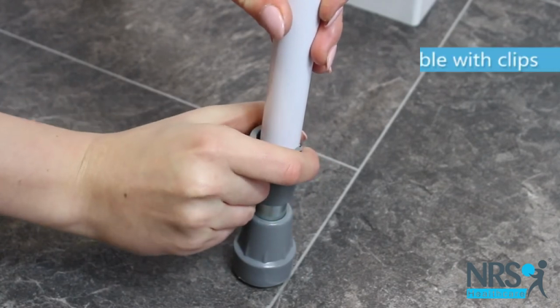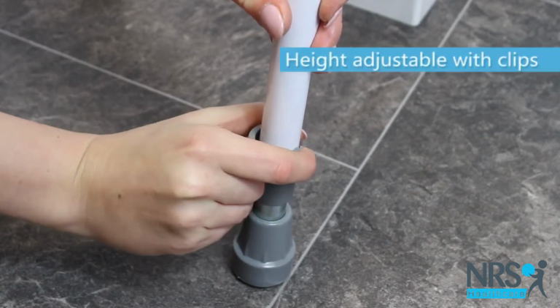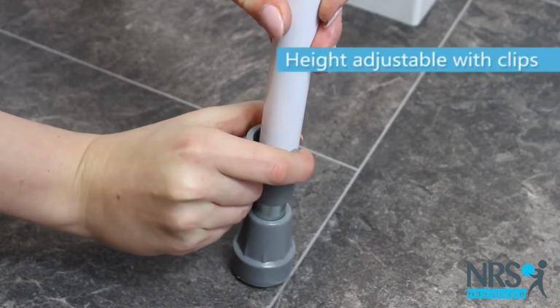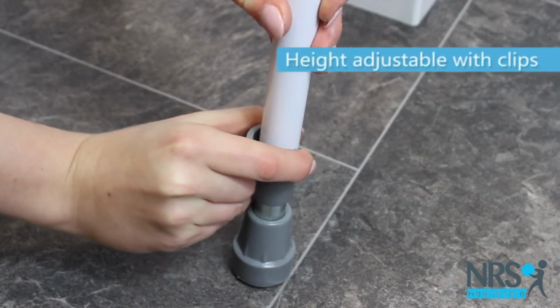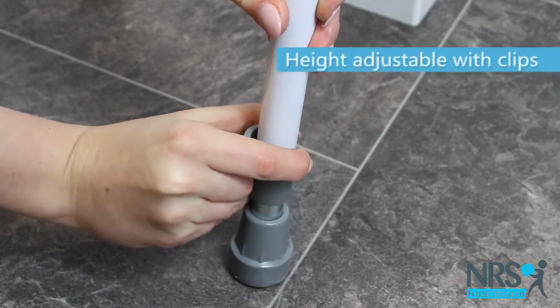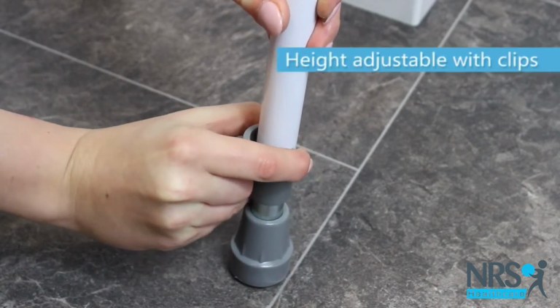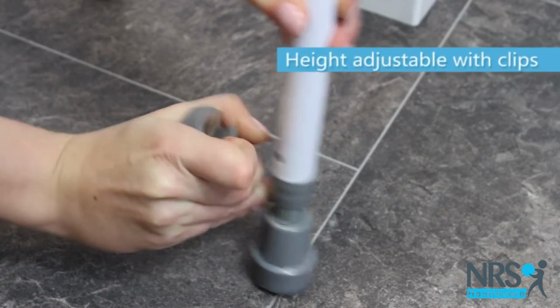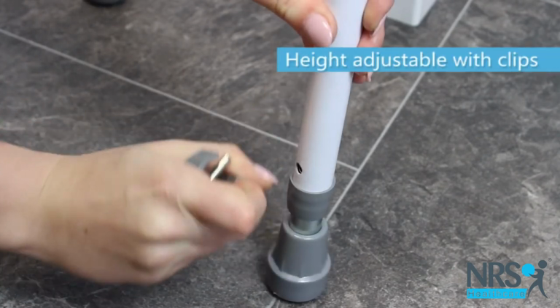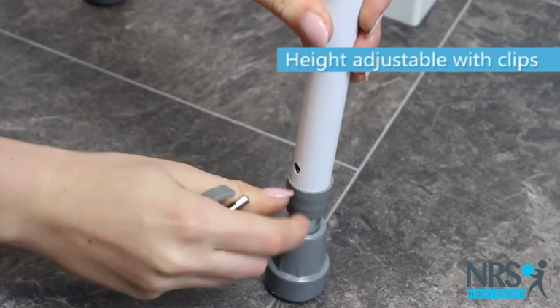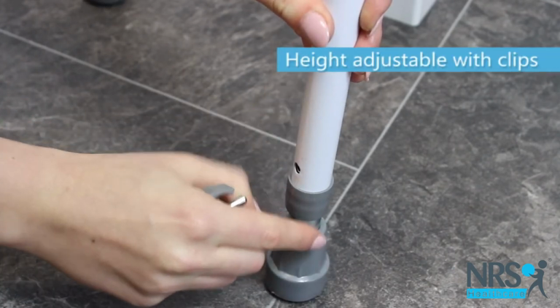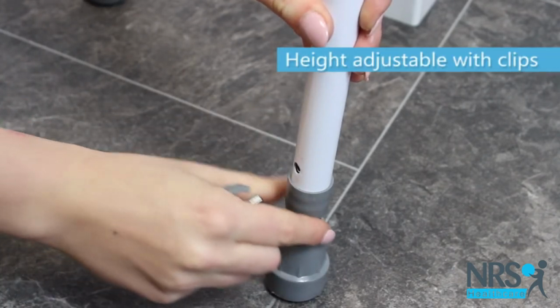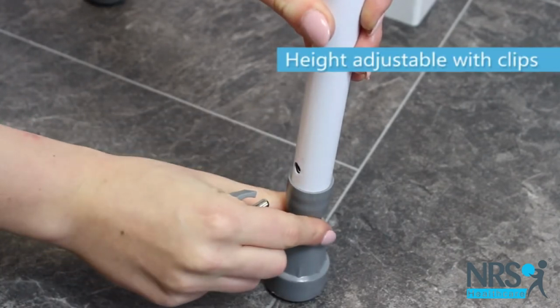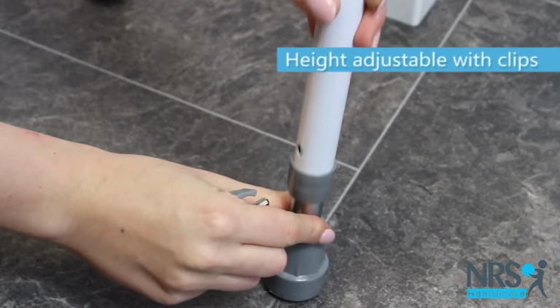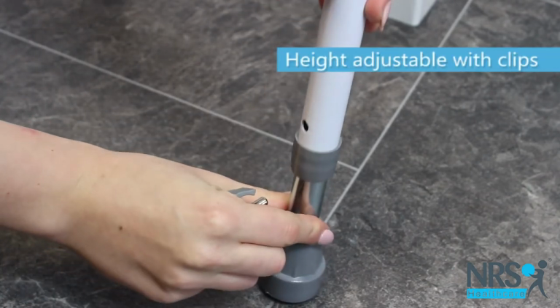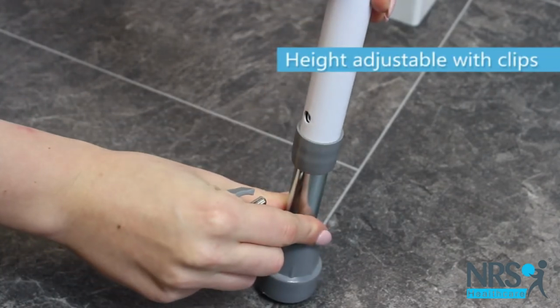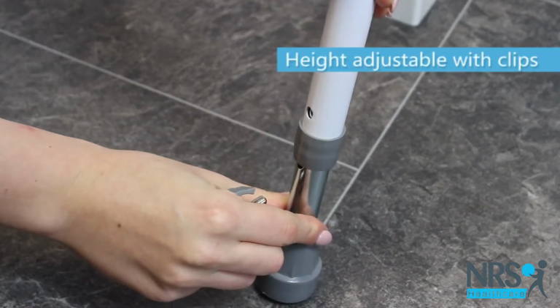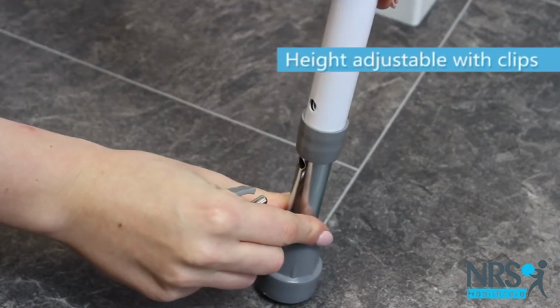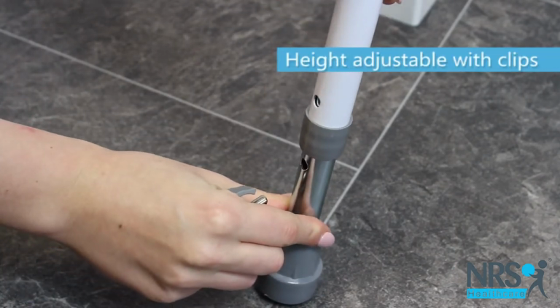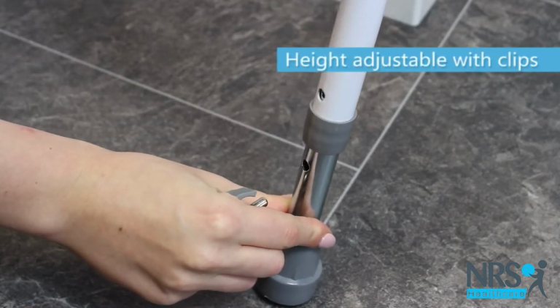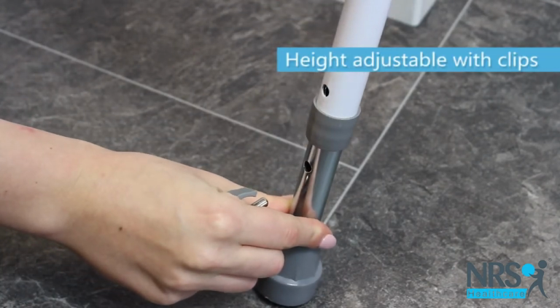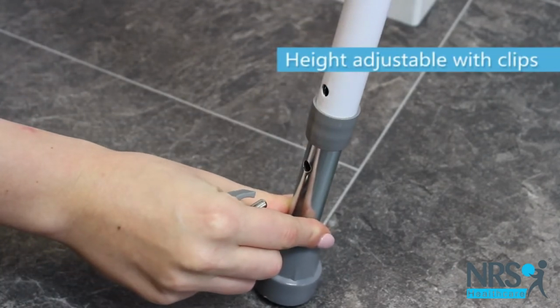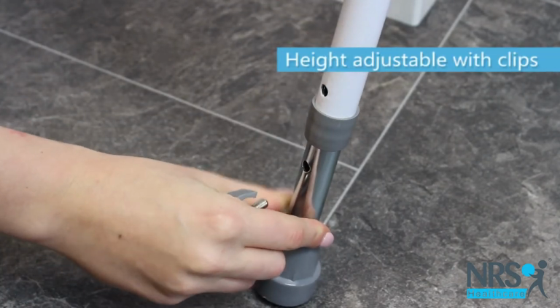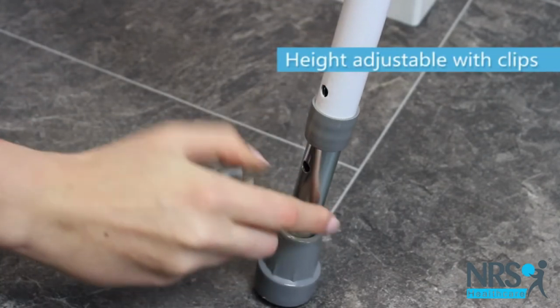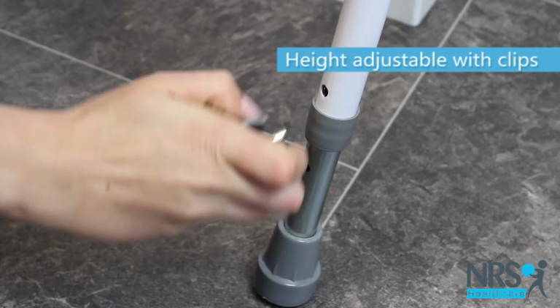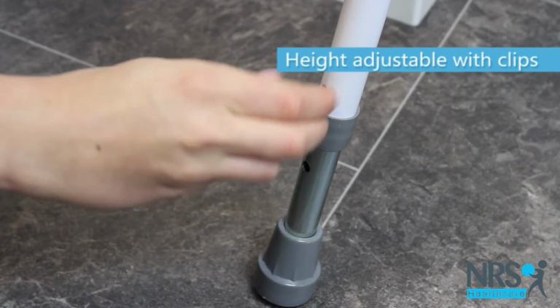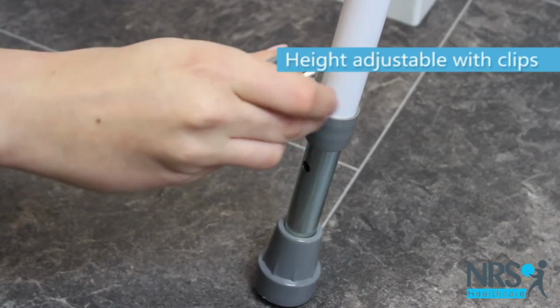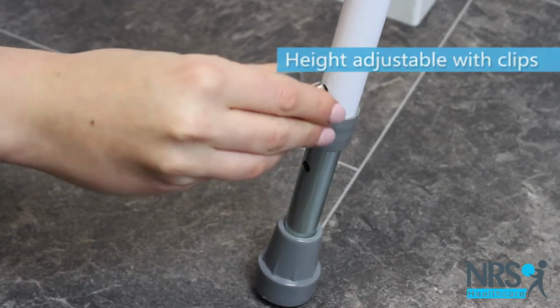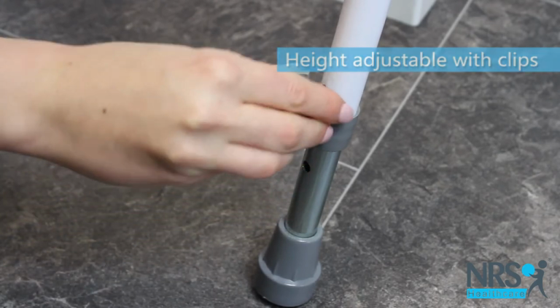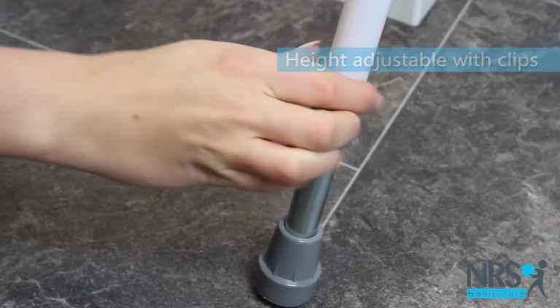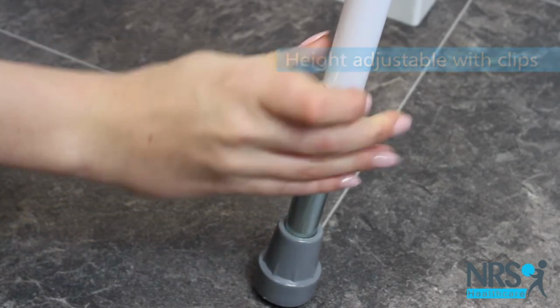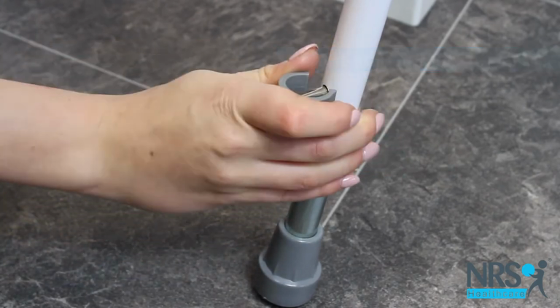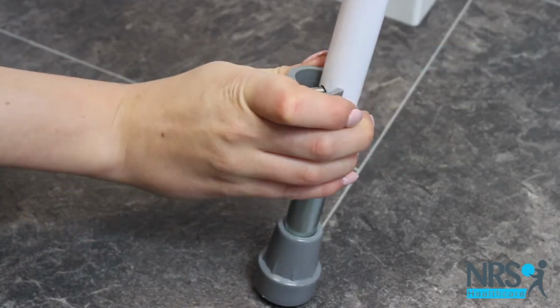The stool height is adjustable by sliding each leg to the appropriate height and securing with clips.